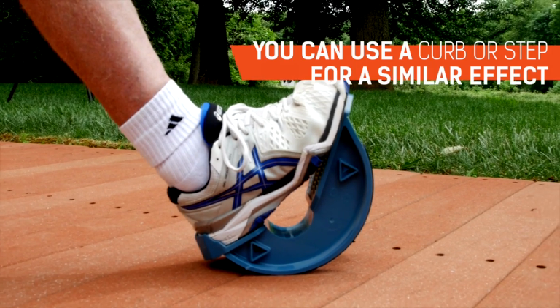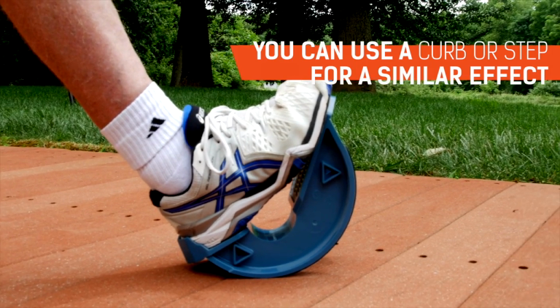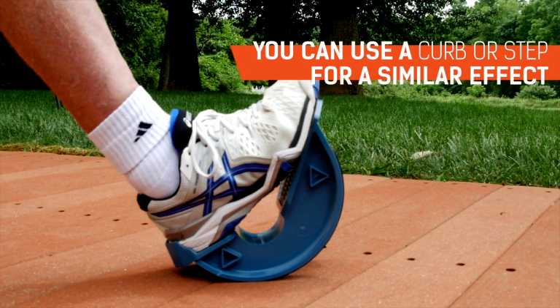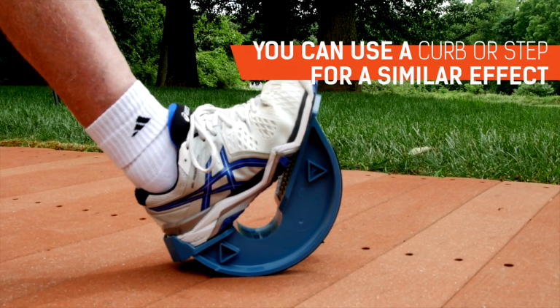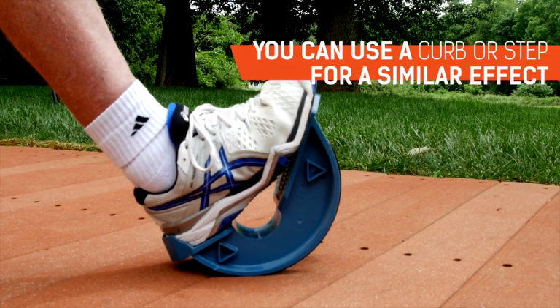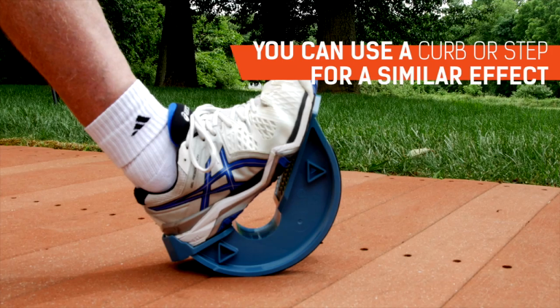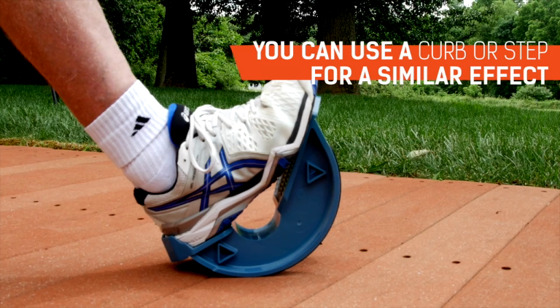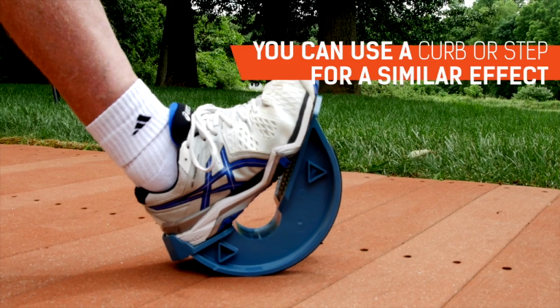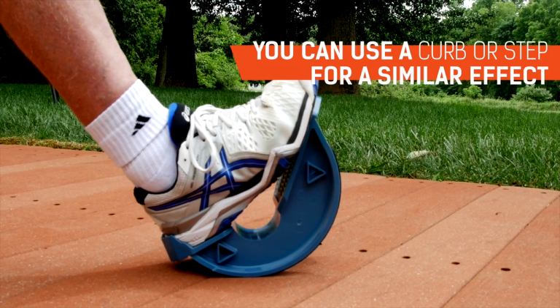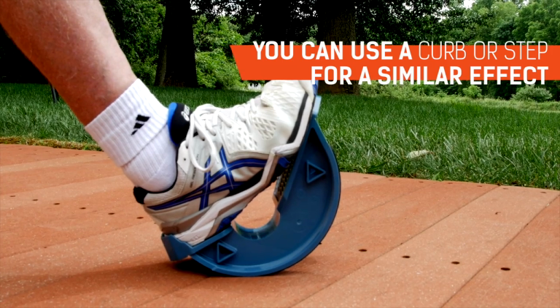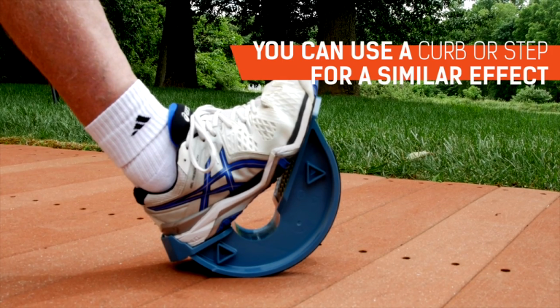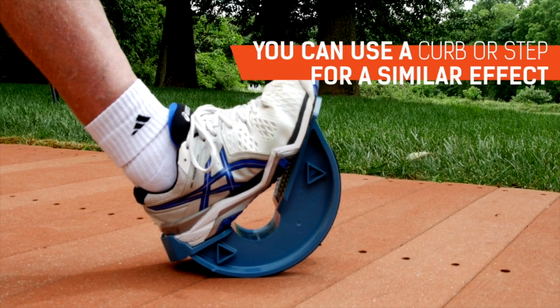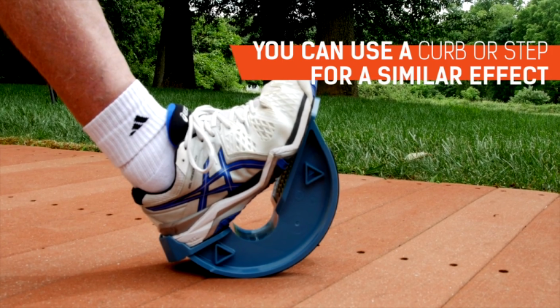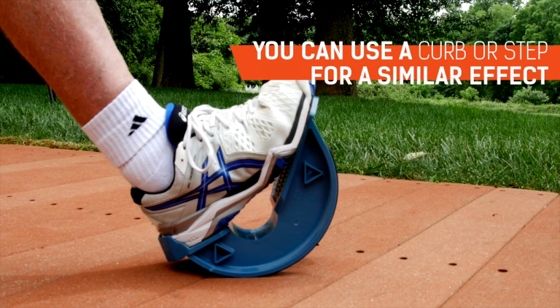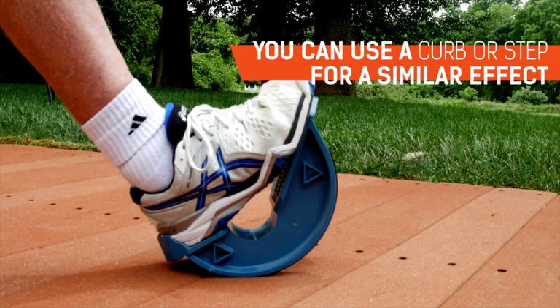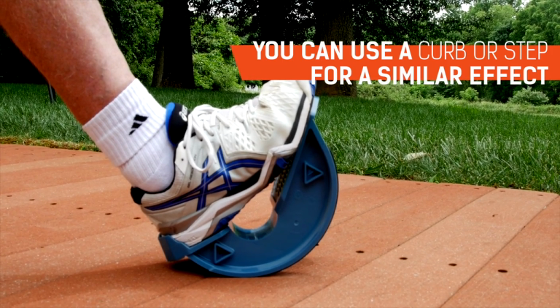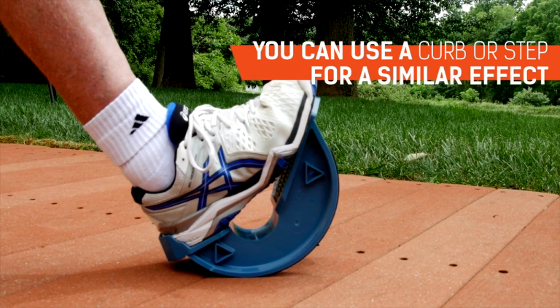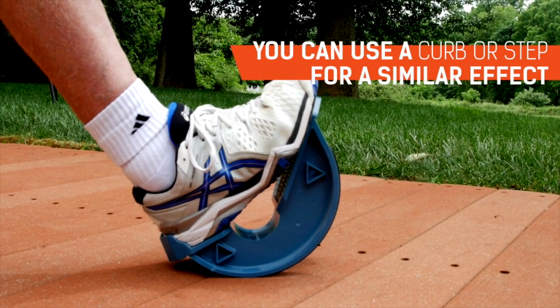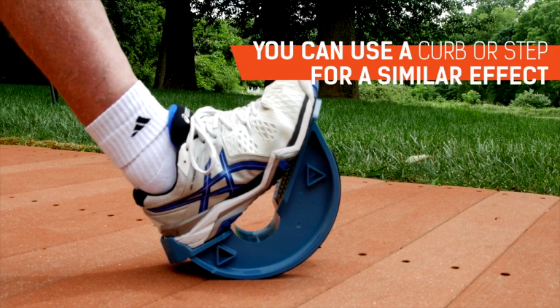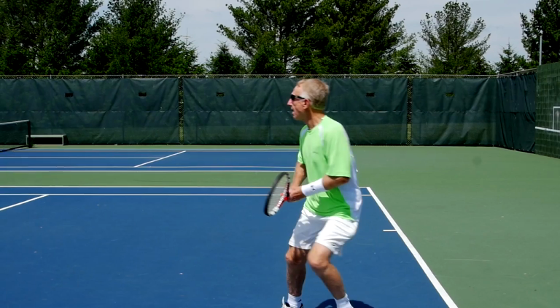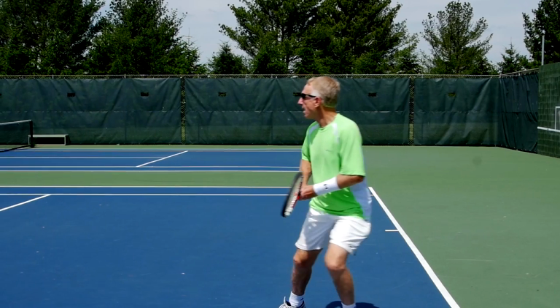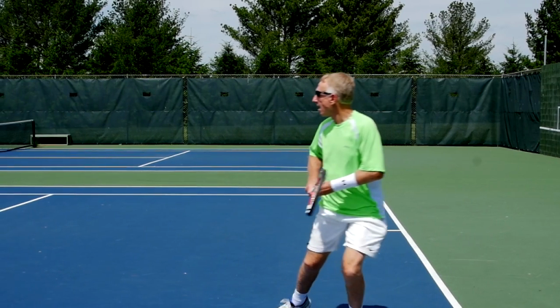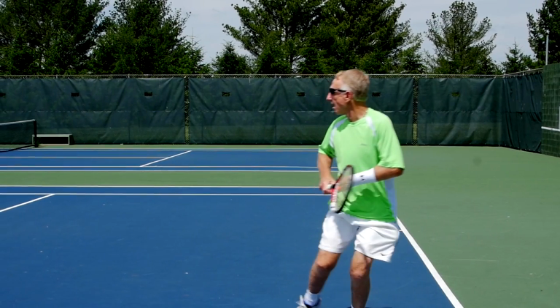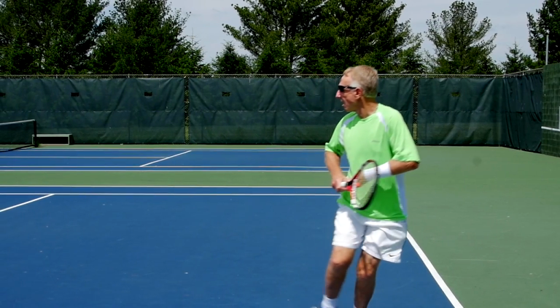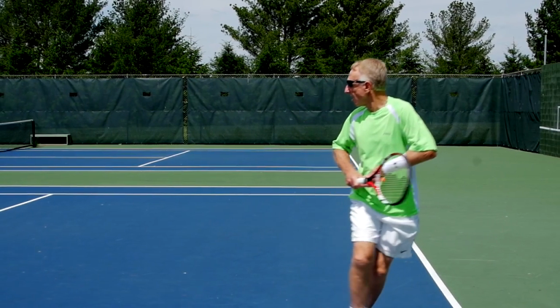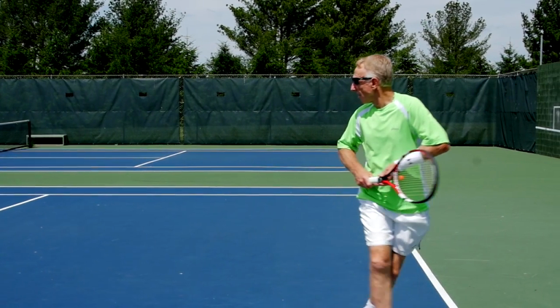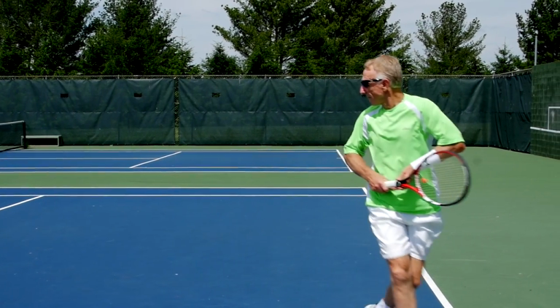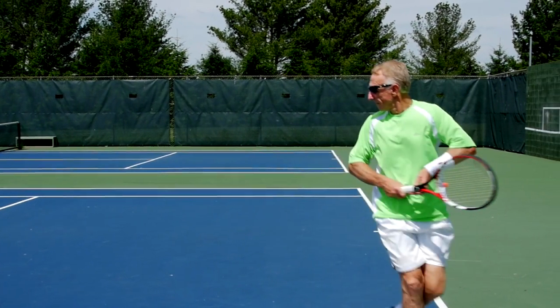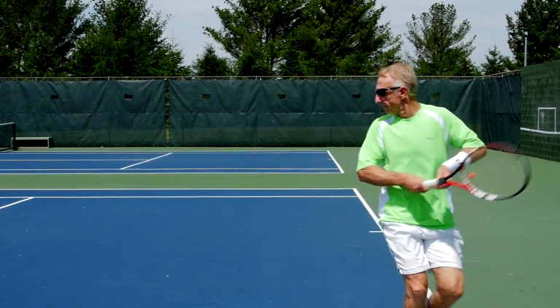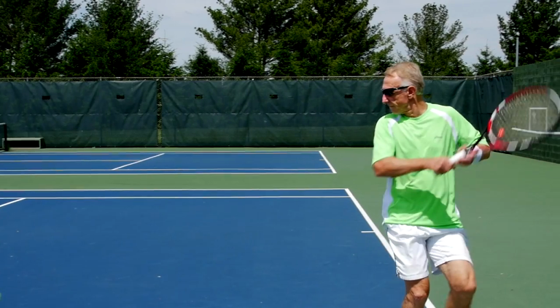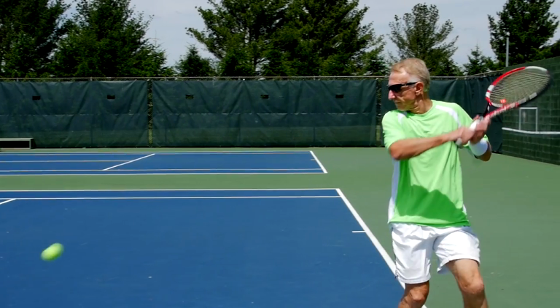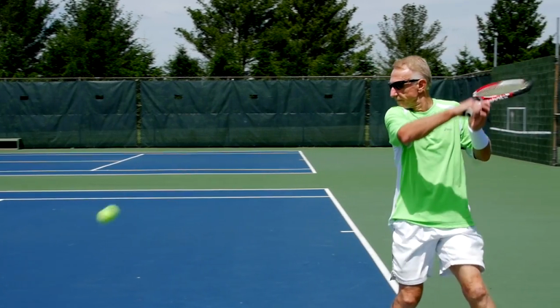And if you have plantar fasciitis problems, it's all going to help you out with that. Stretch those out and go on to the next couple of games.